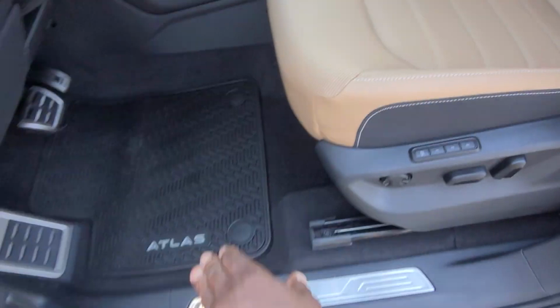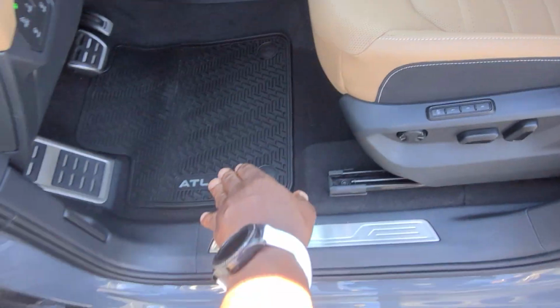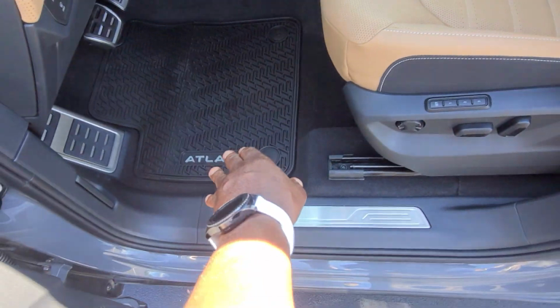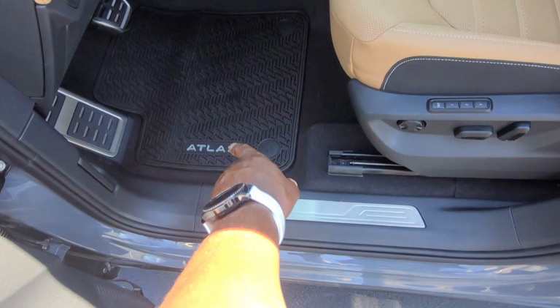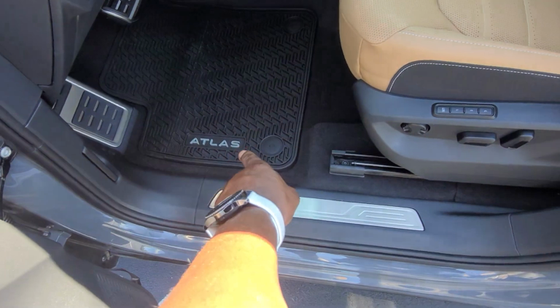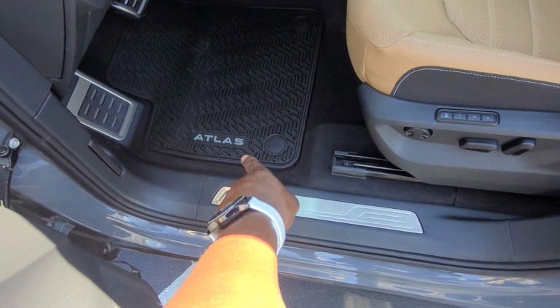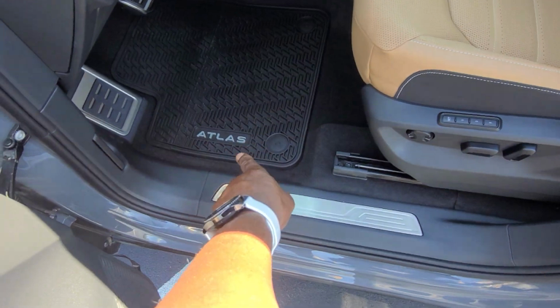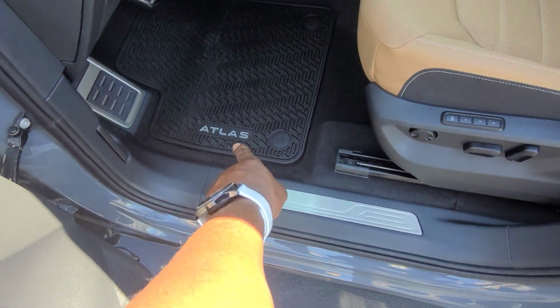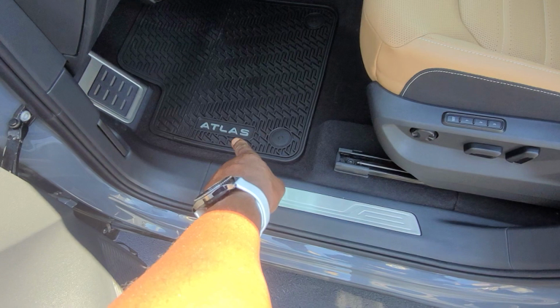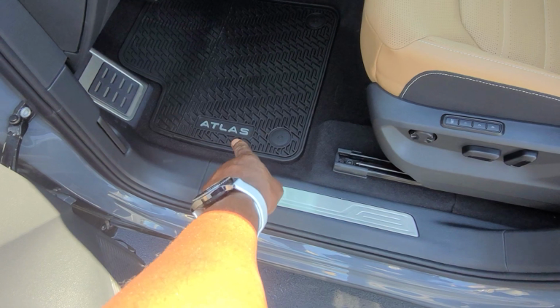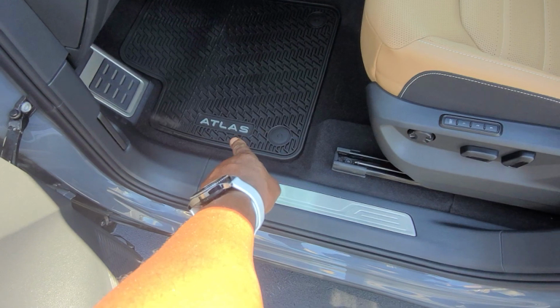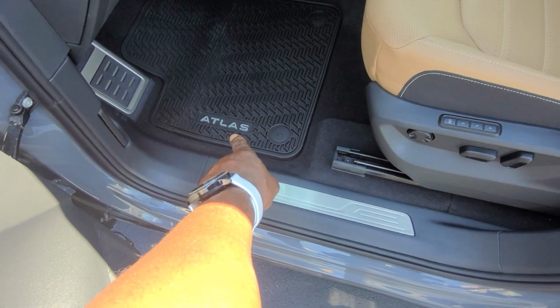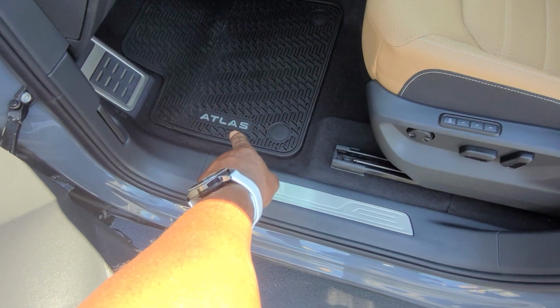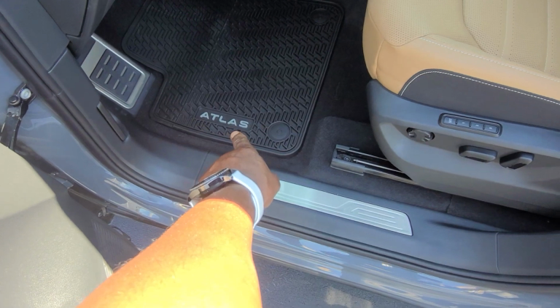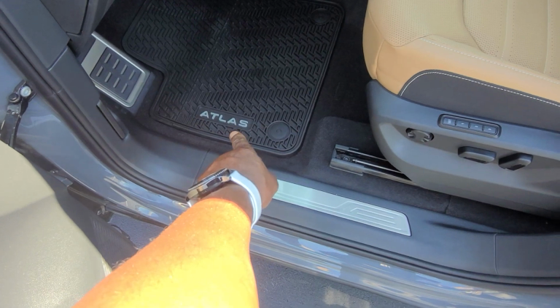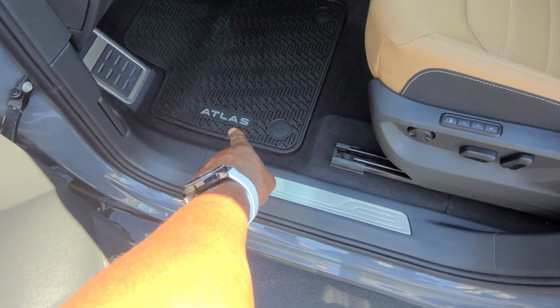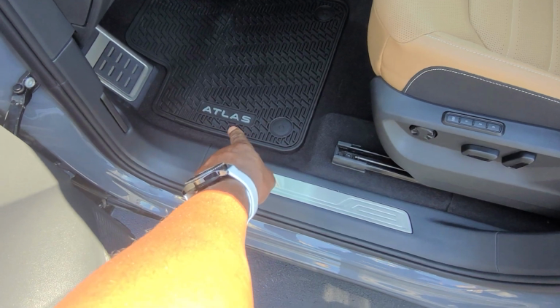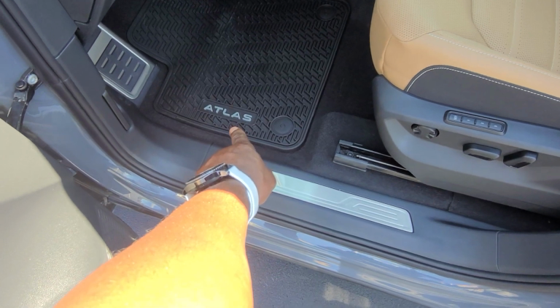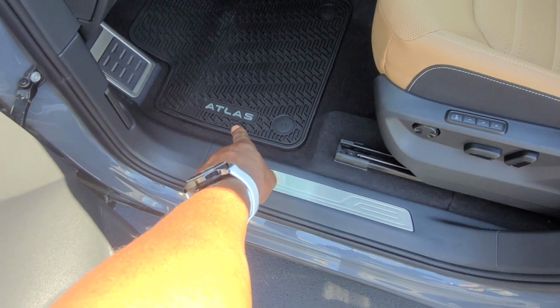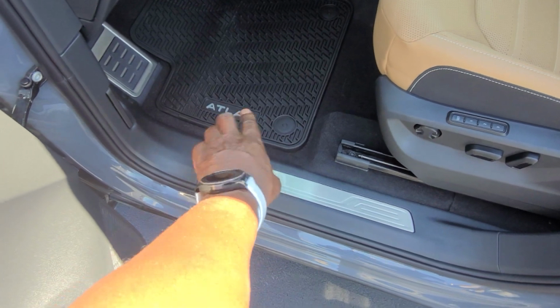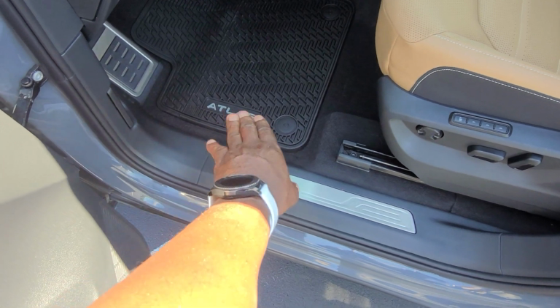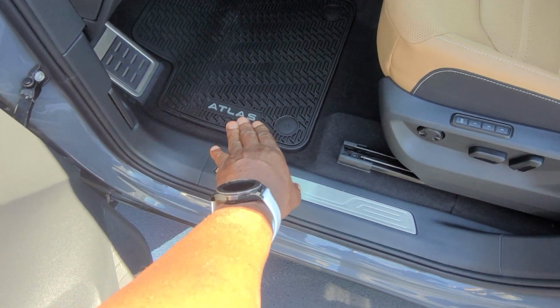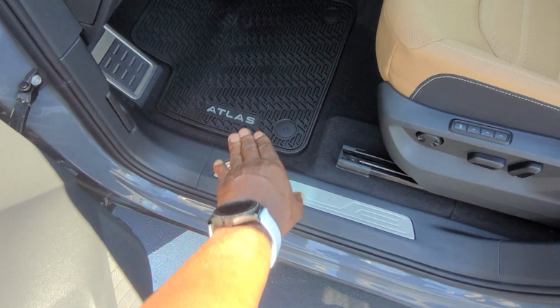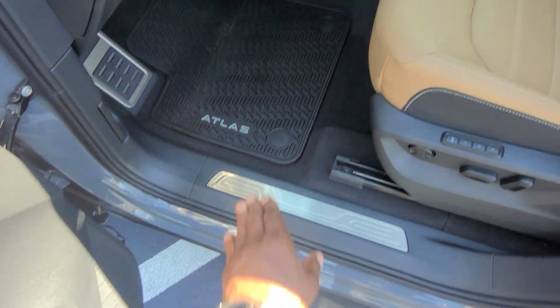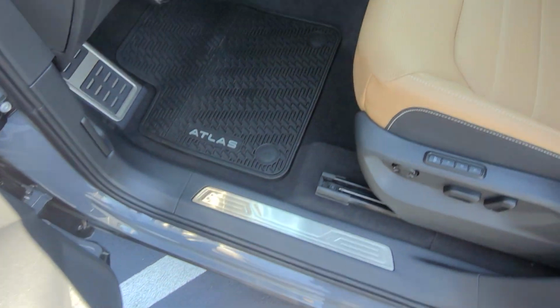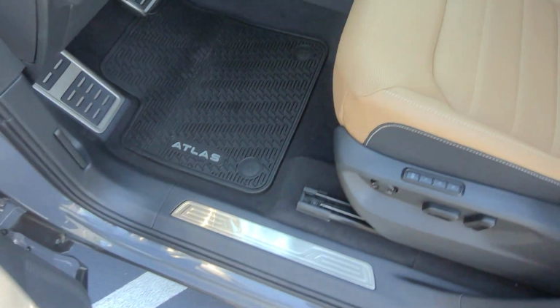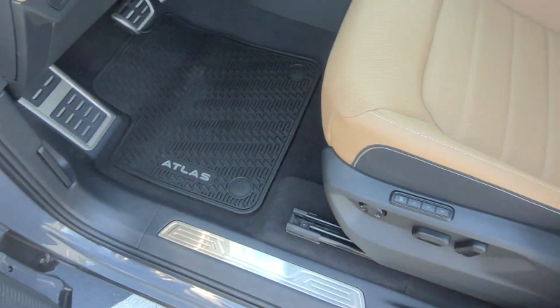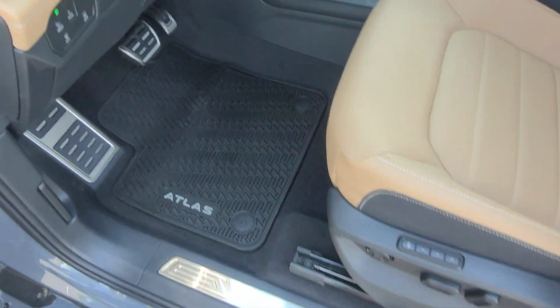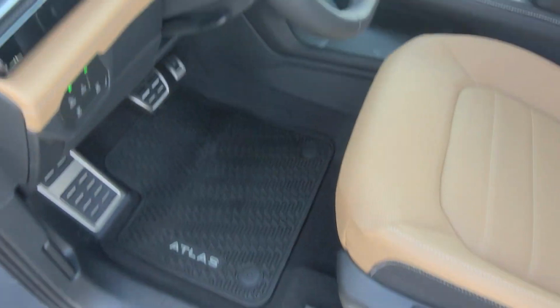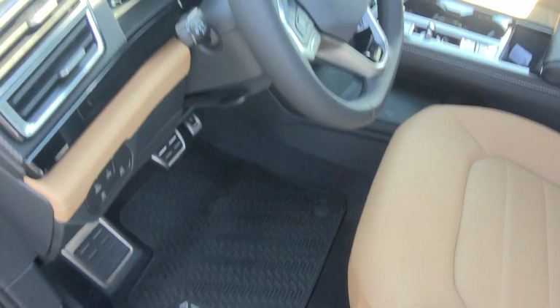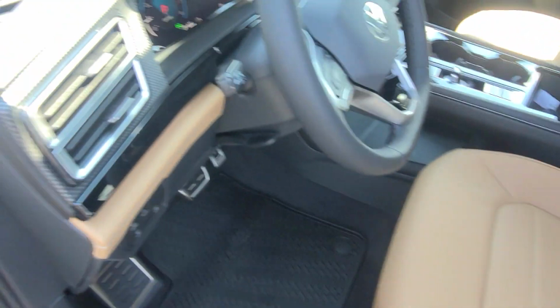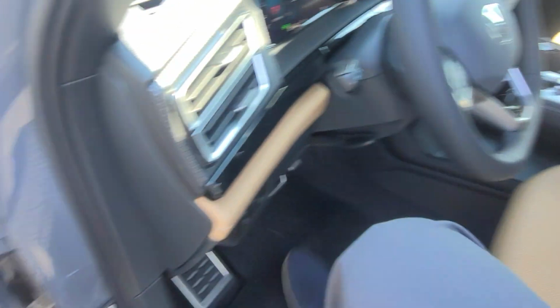Atlas floor mats down here — these are the monster mats, already installed. This car is sold.